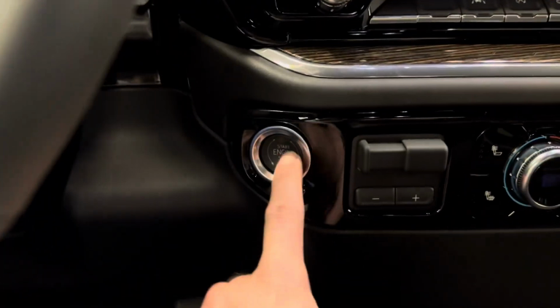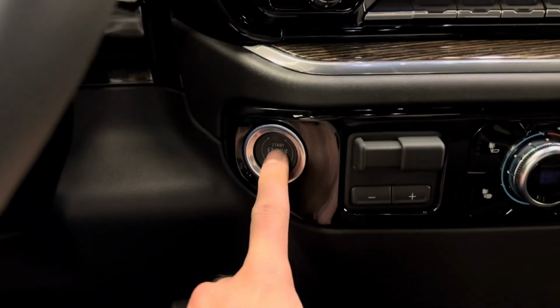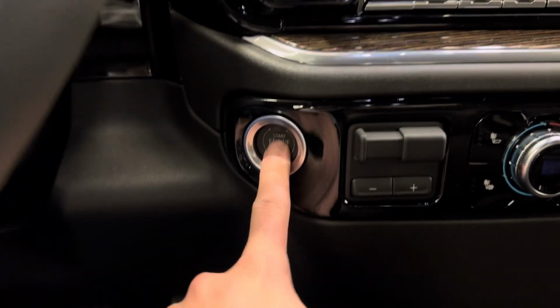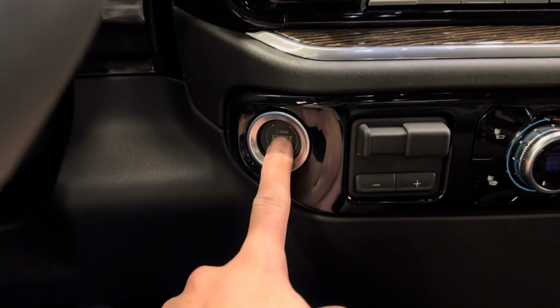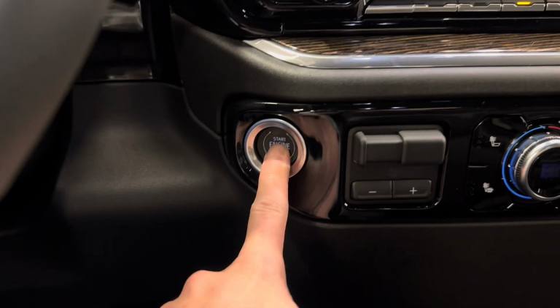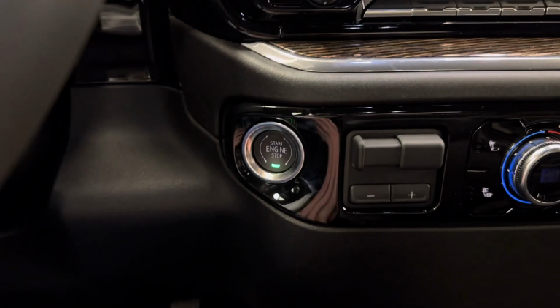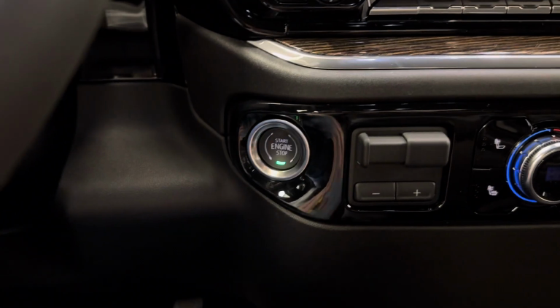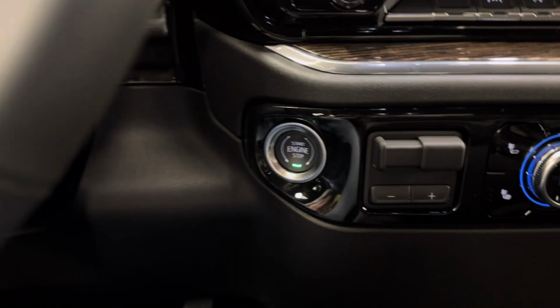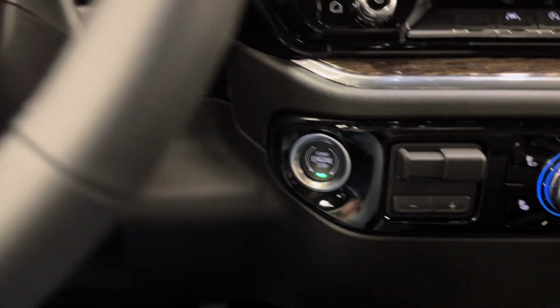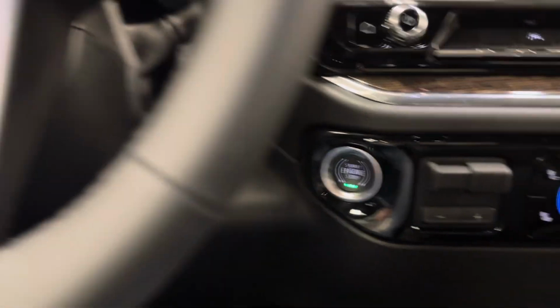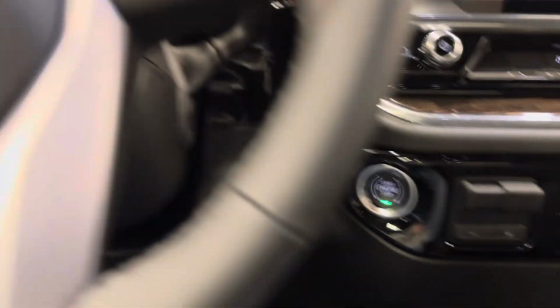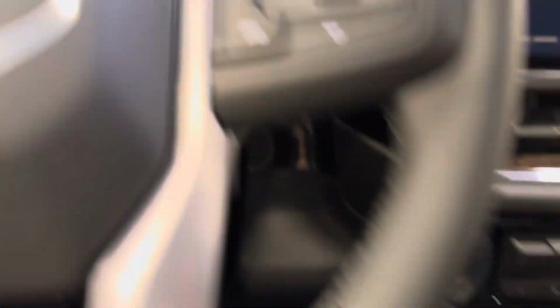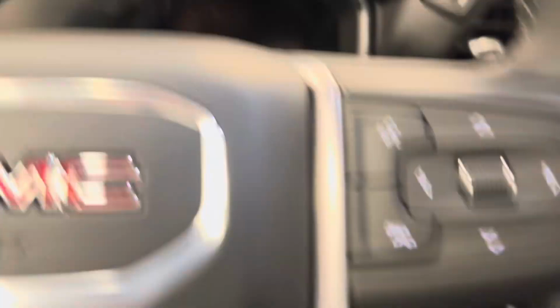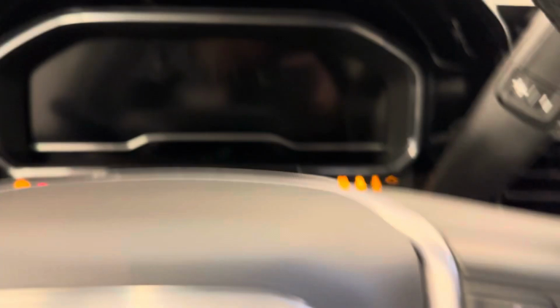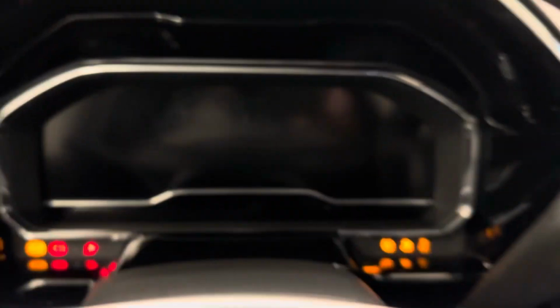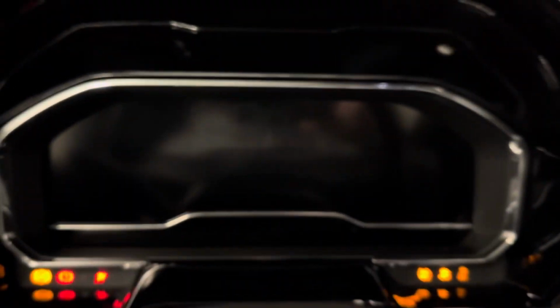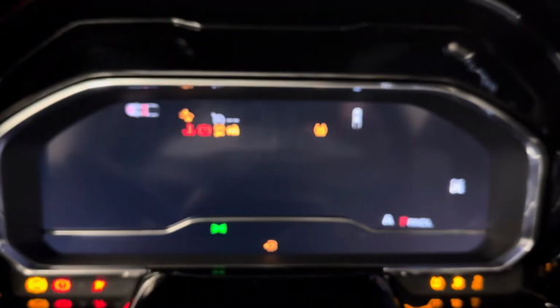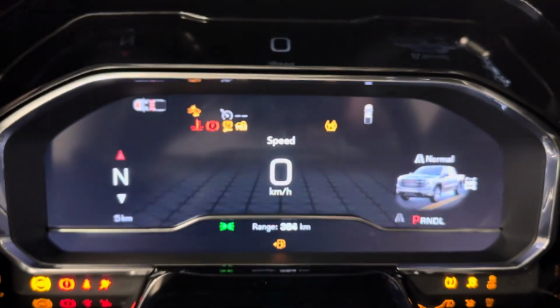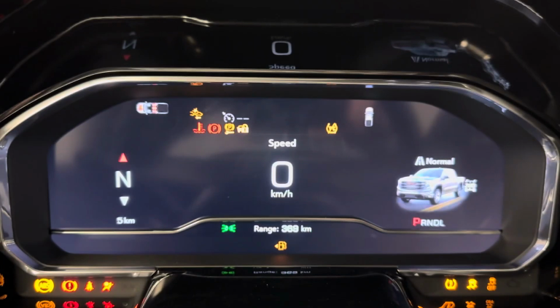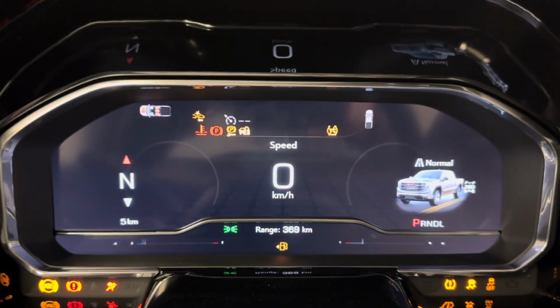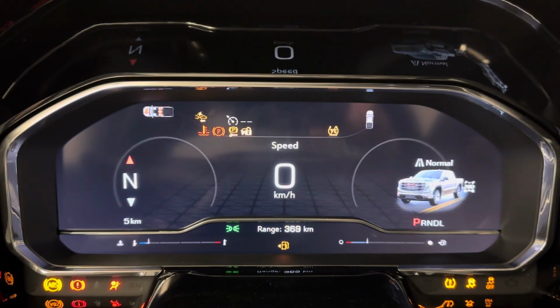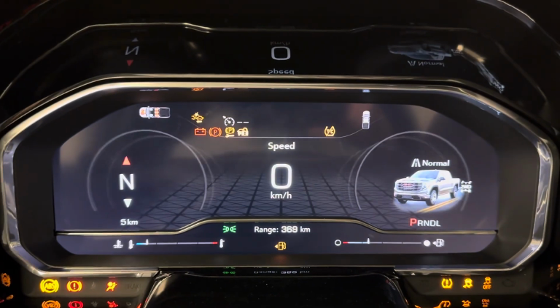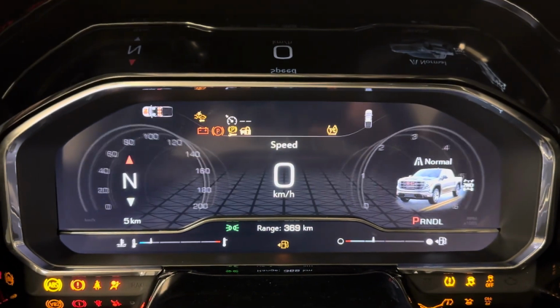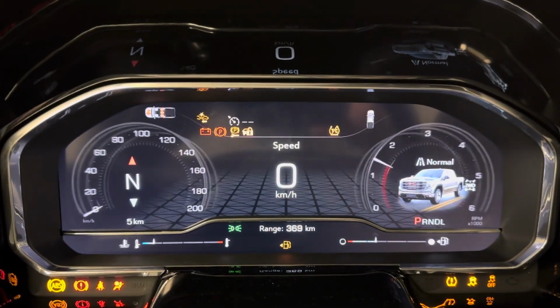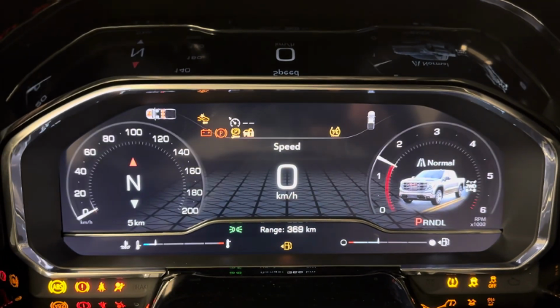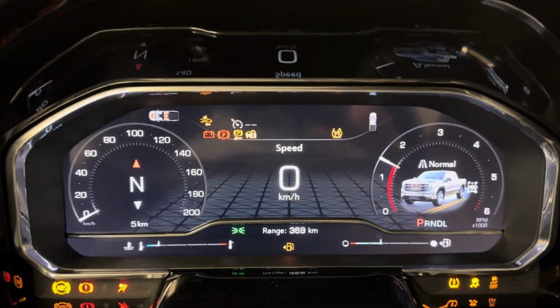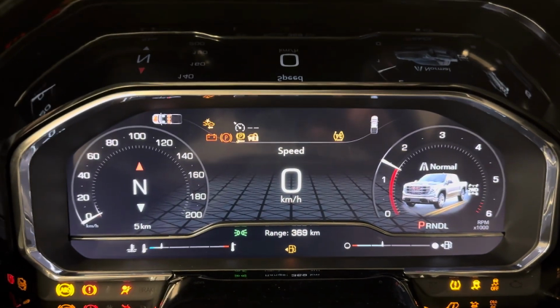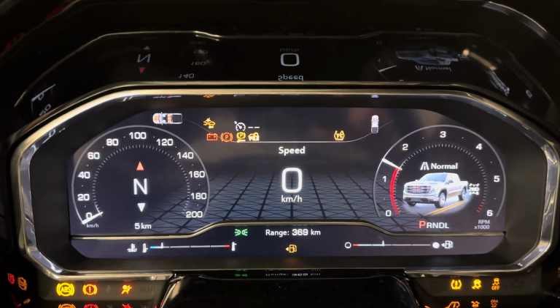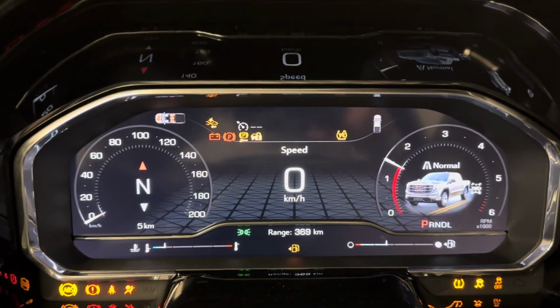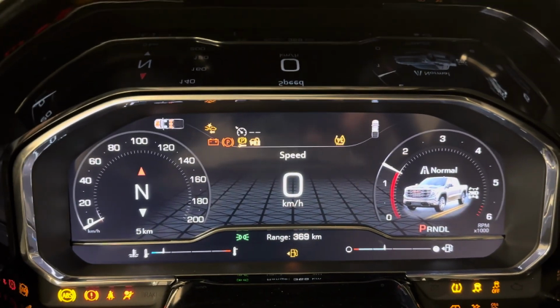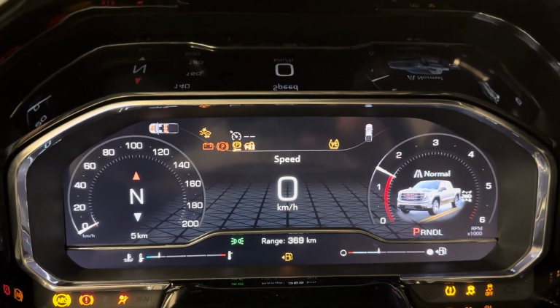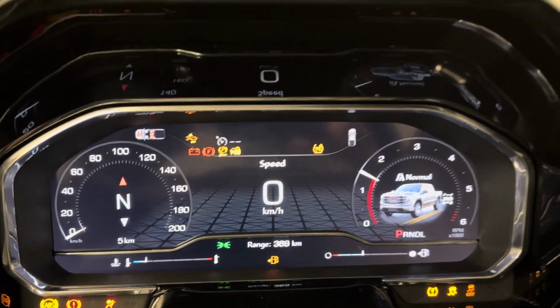Push button start. Nice bright digital display.